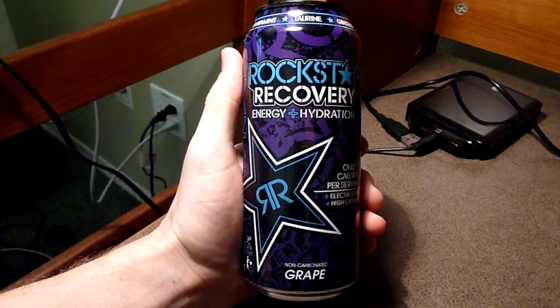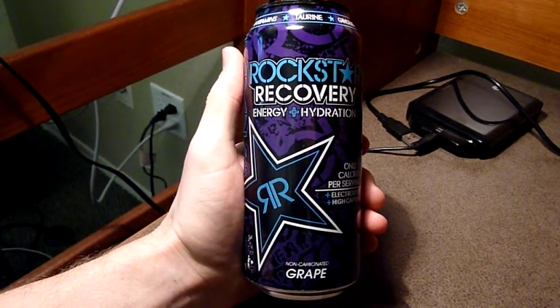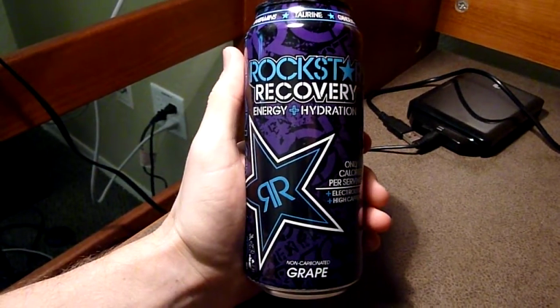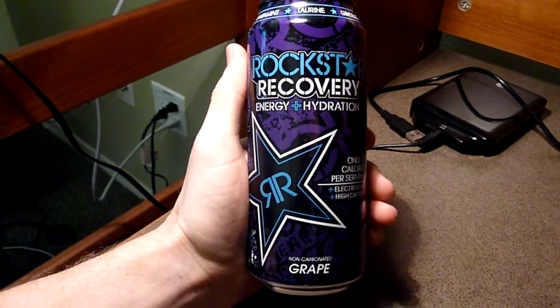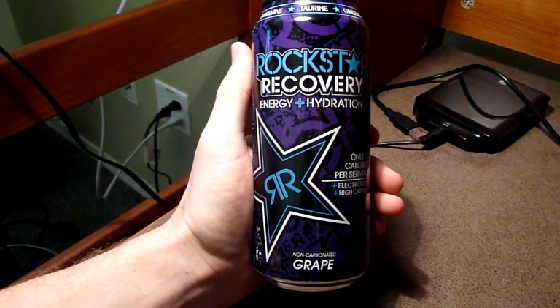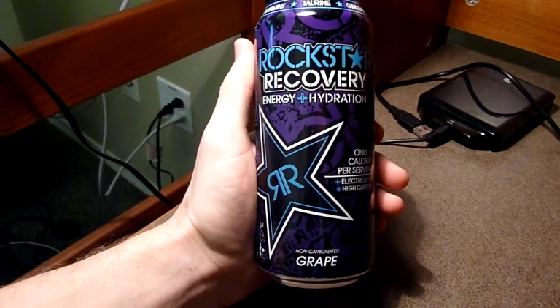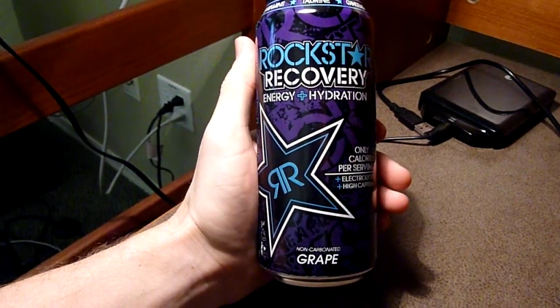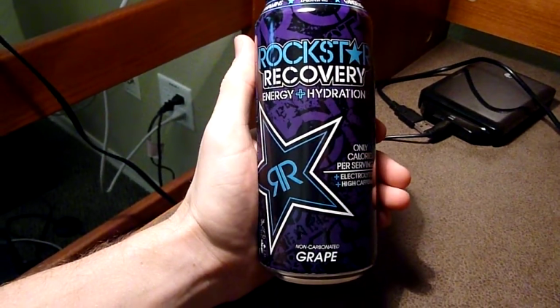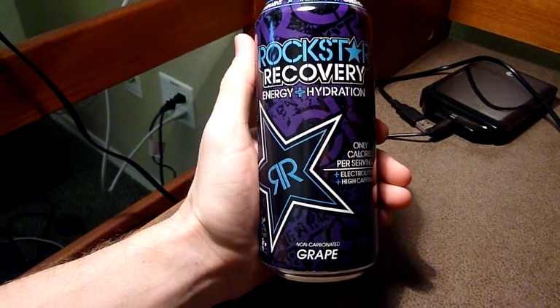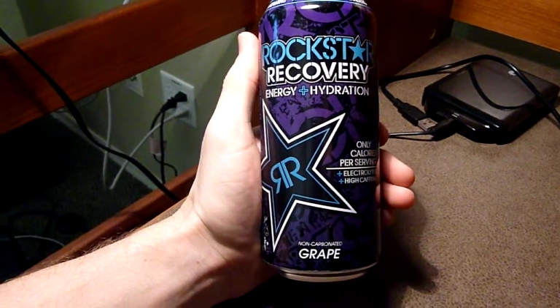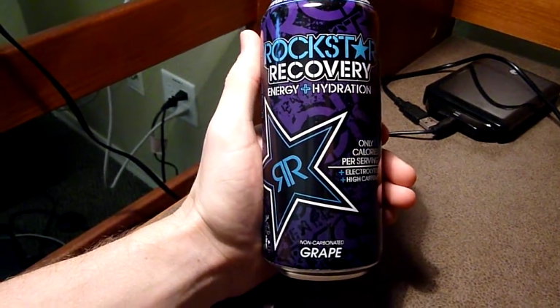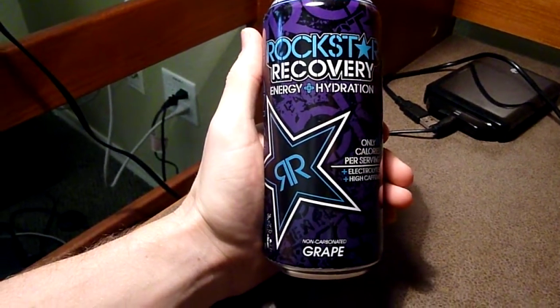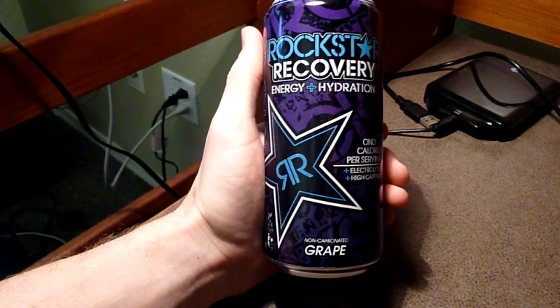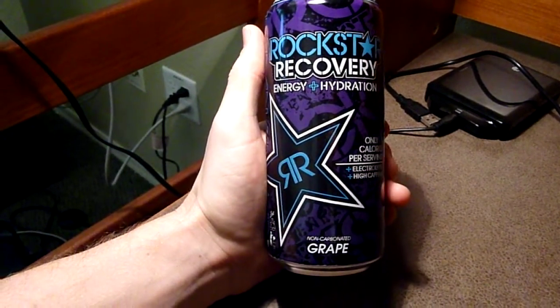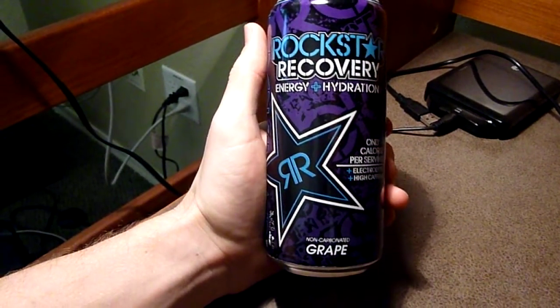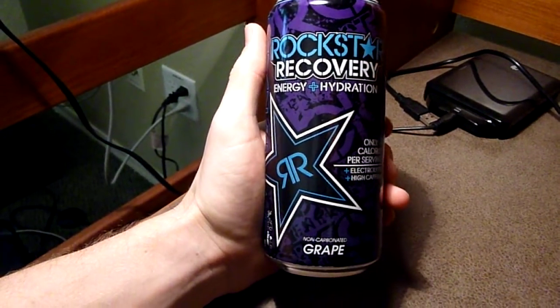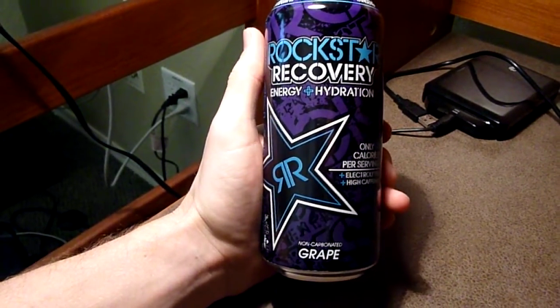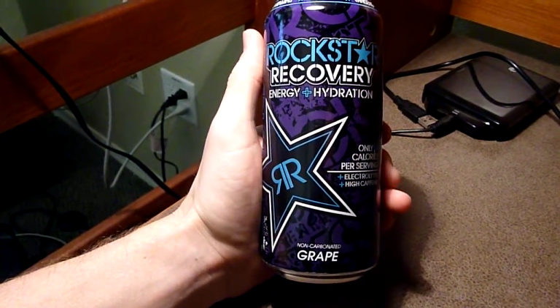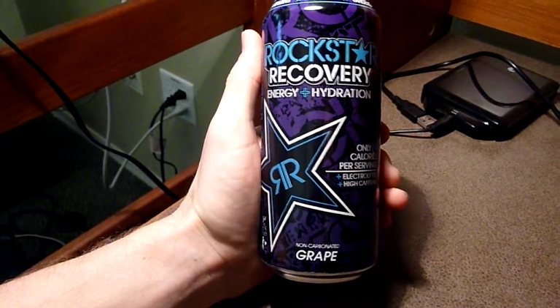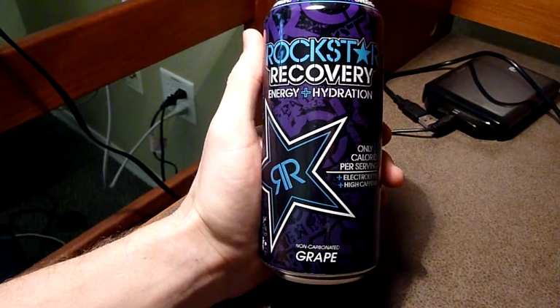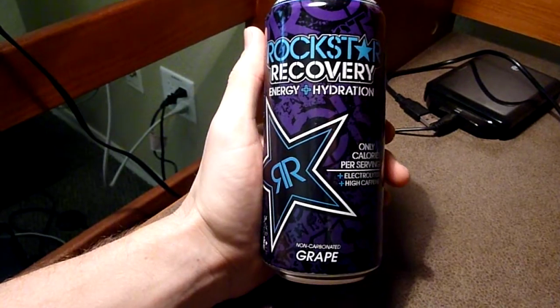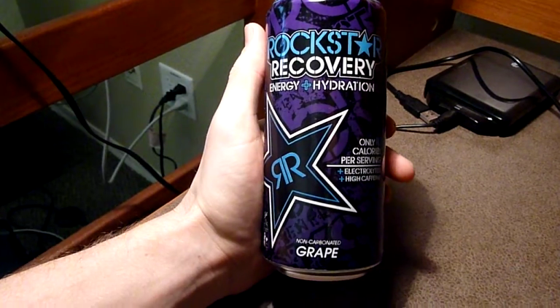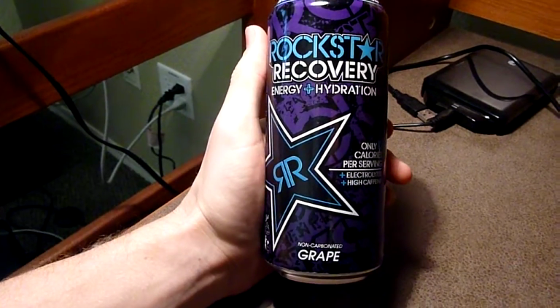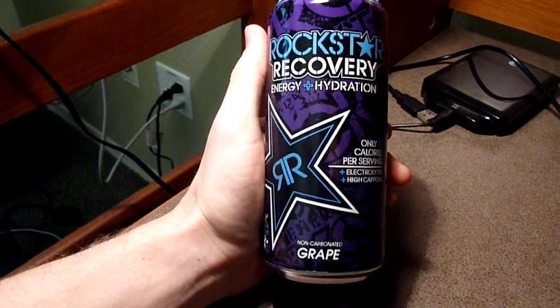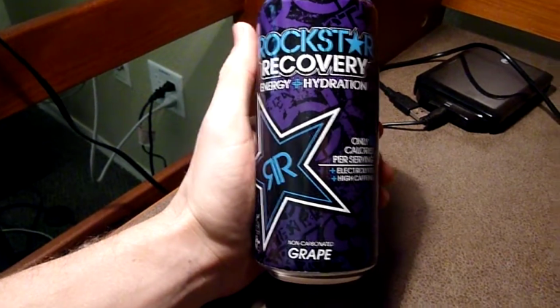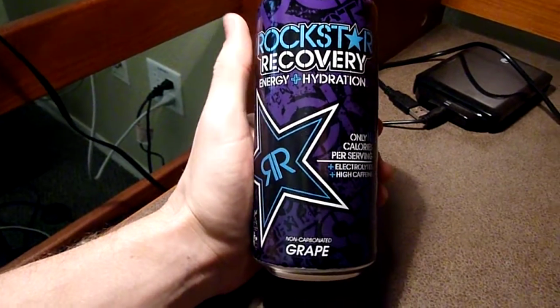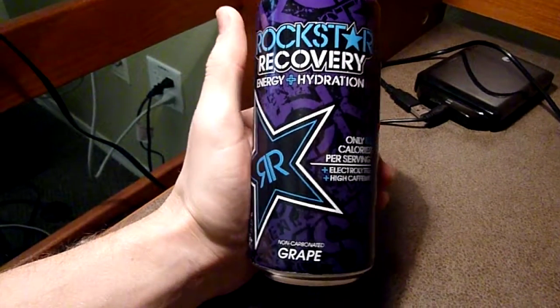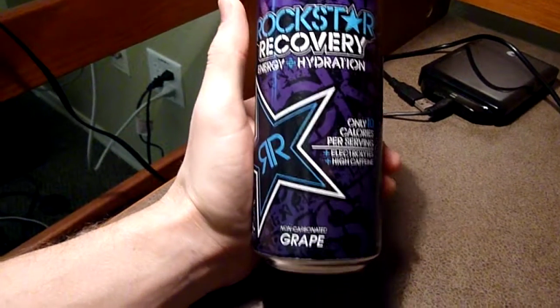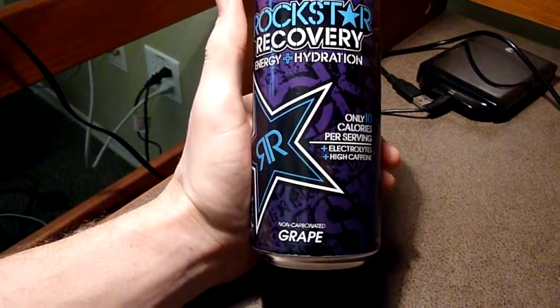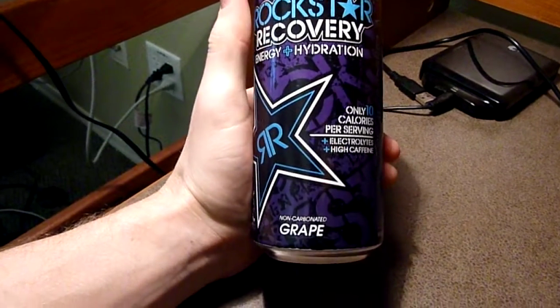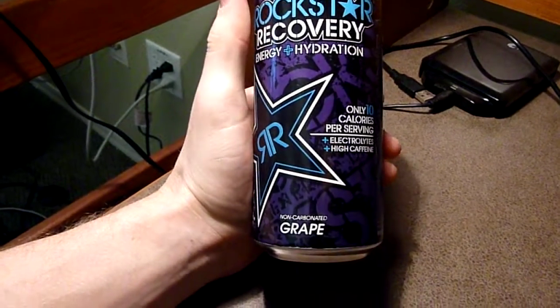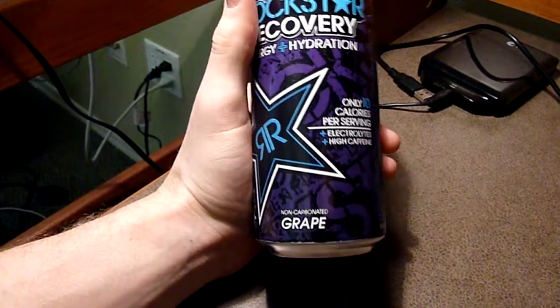Hey there YouTube, it's Firehorn and this is Rockstar Recovery Energy Plus Hydration in its grape flavor.